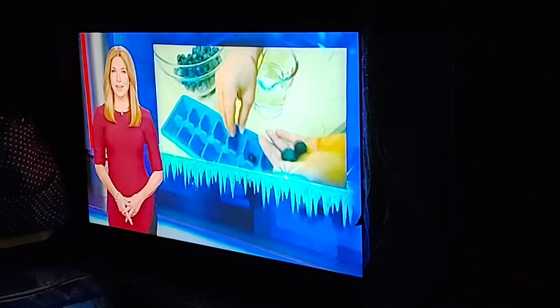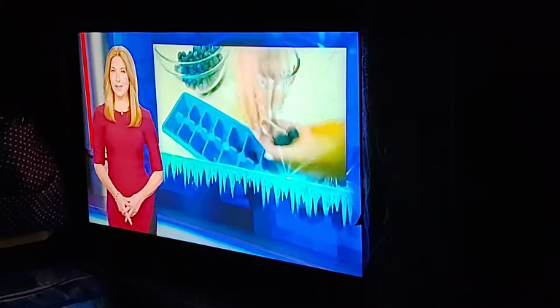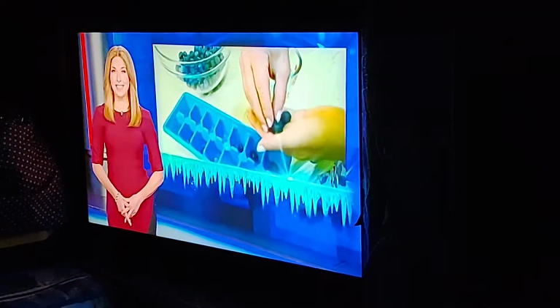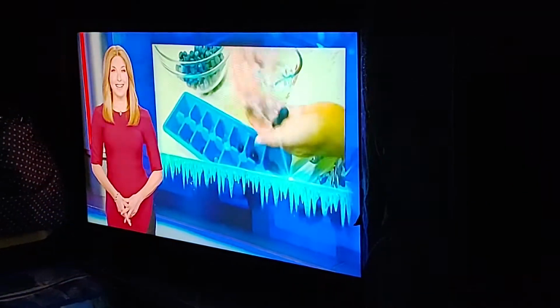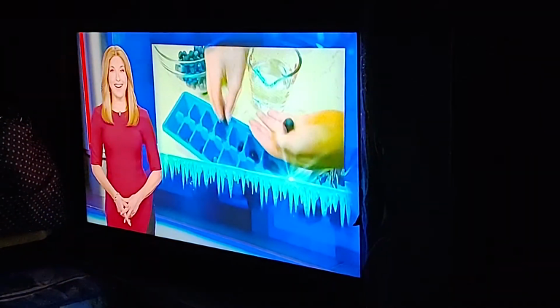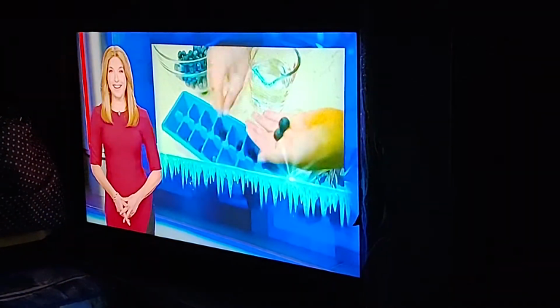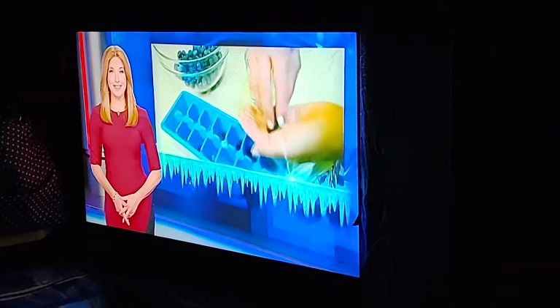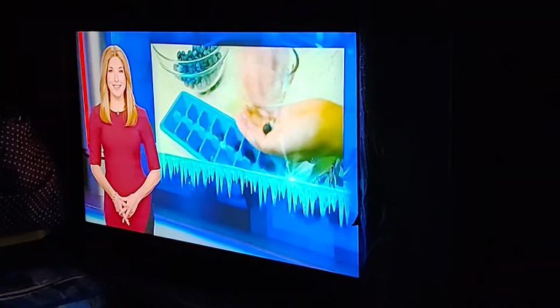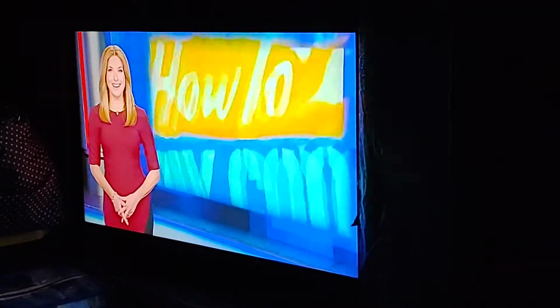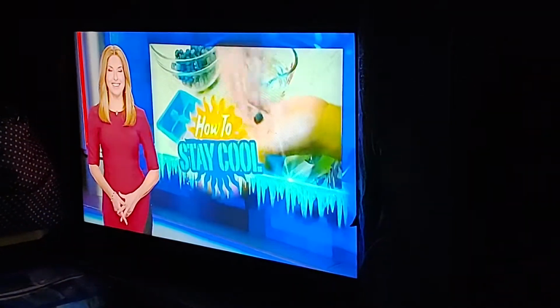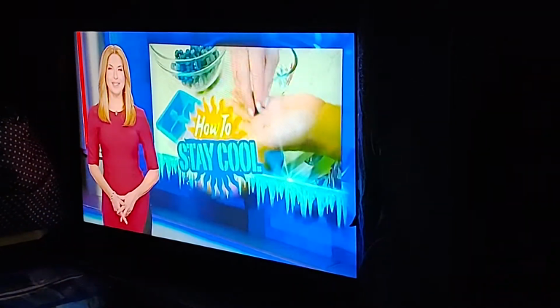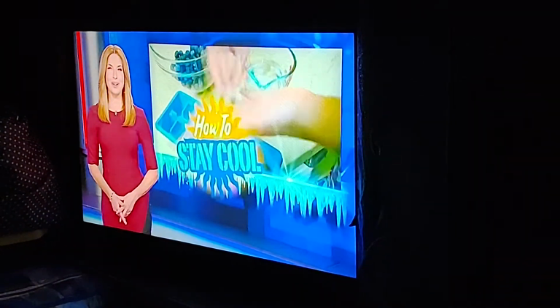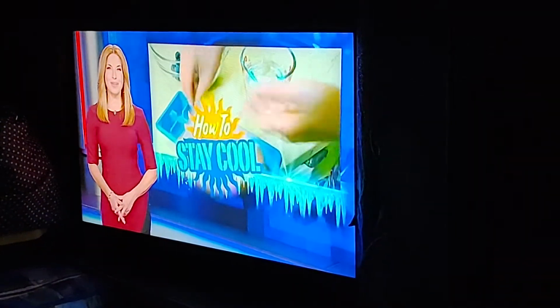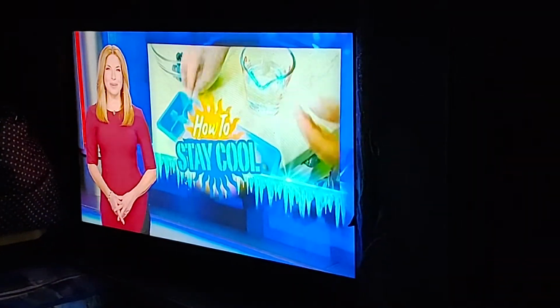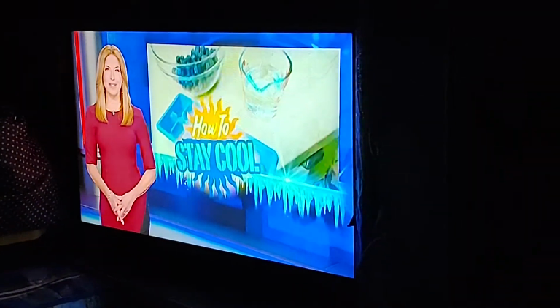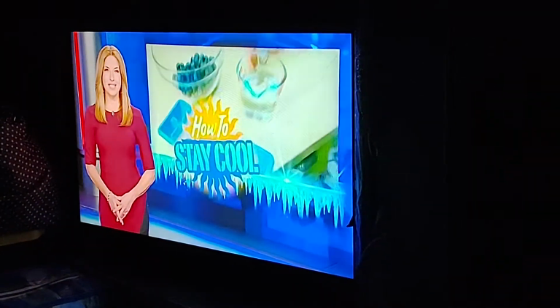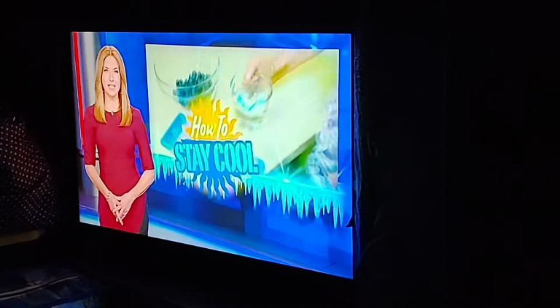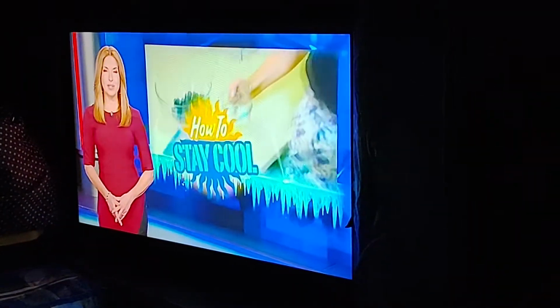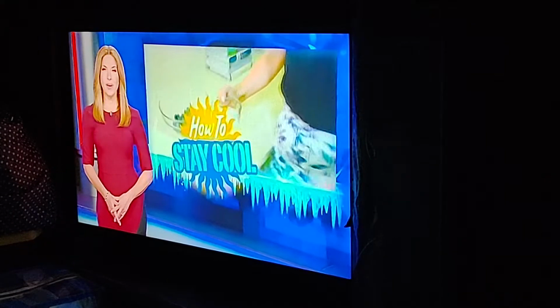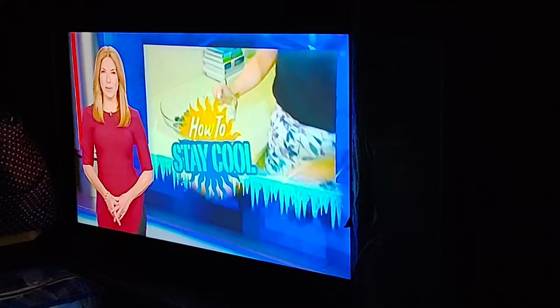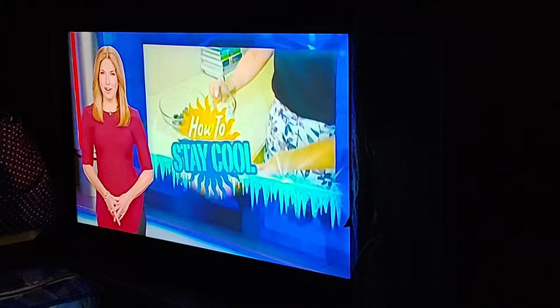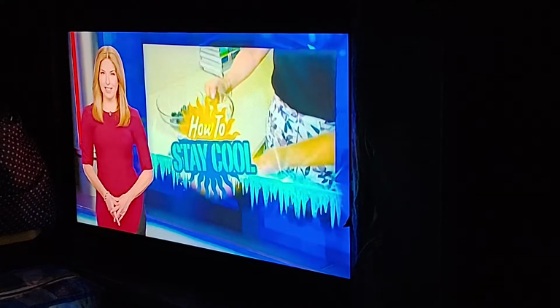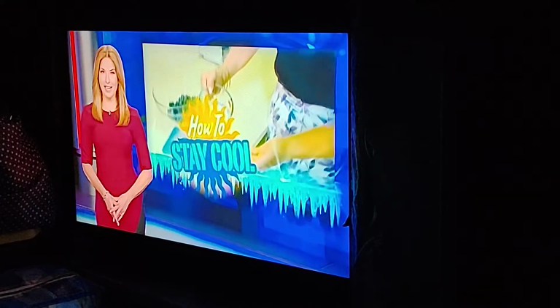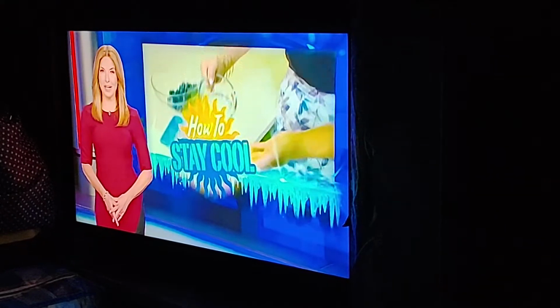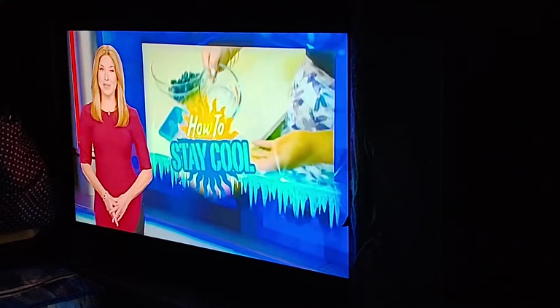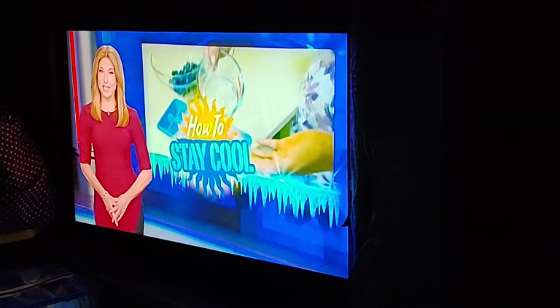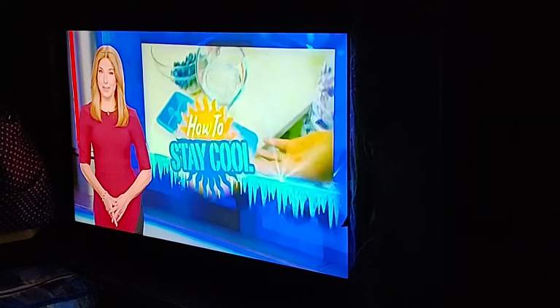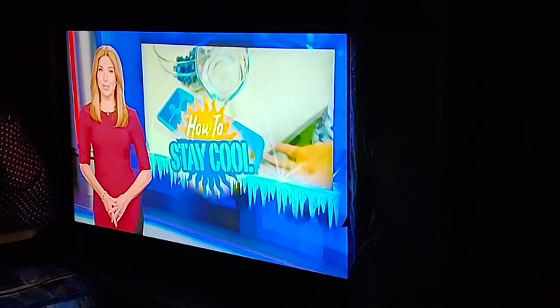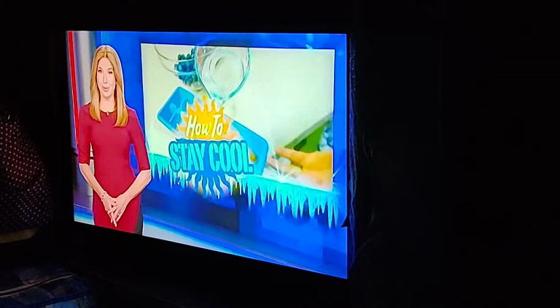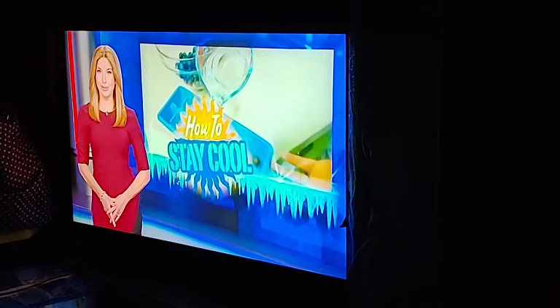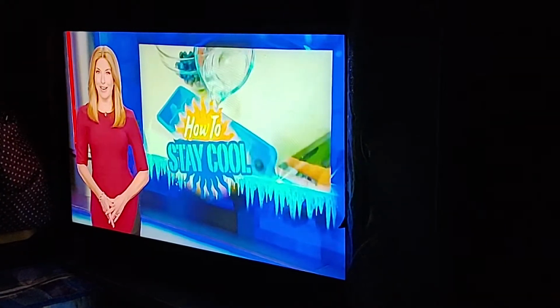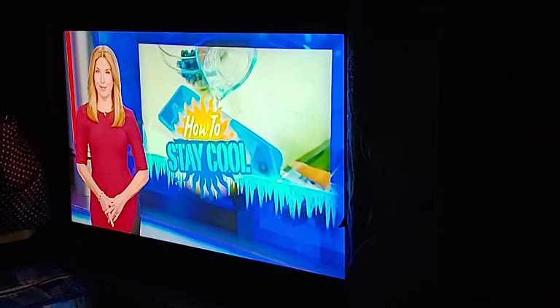Baby, it's hot outside. The global heat wave continues, so Amber Cogliano has some tips to cool down.